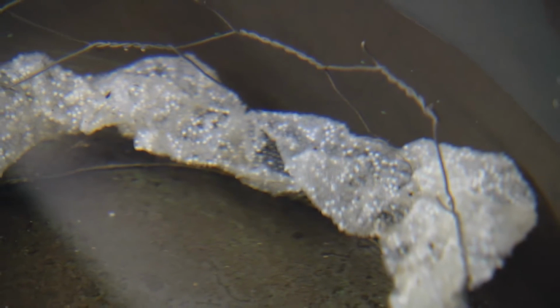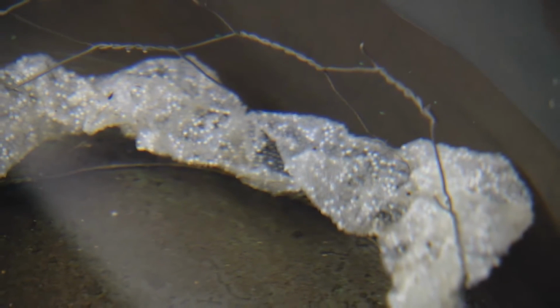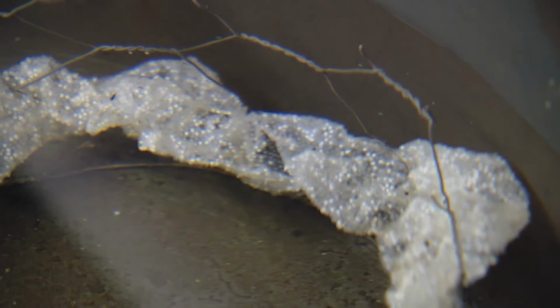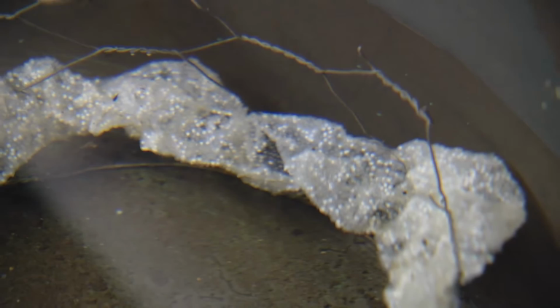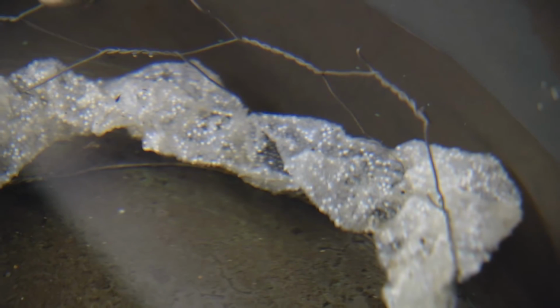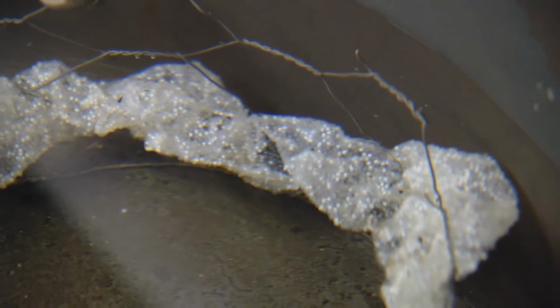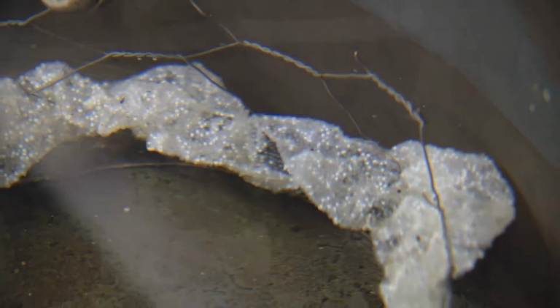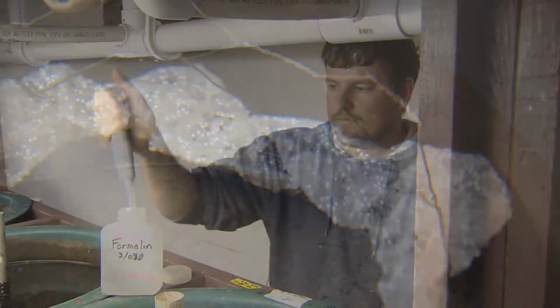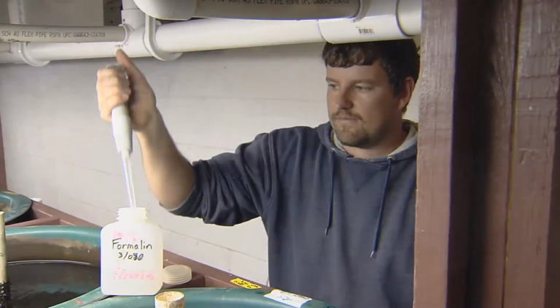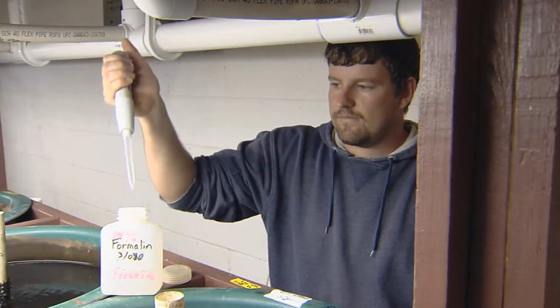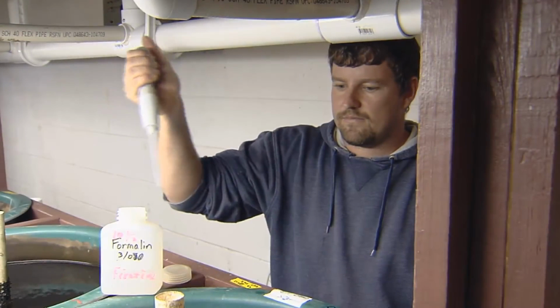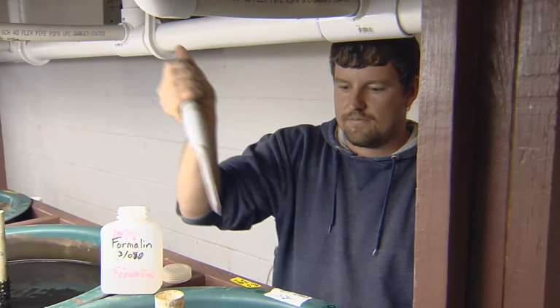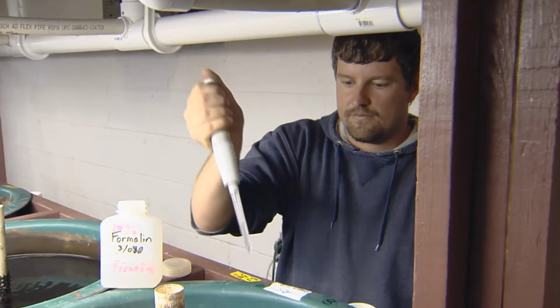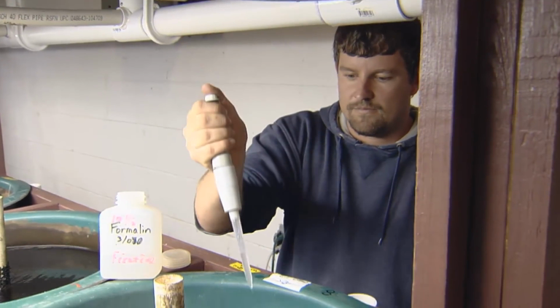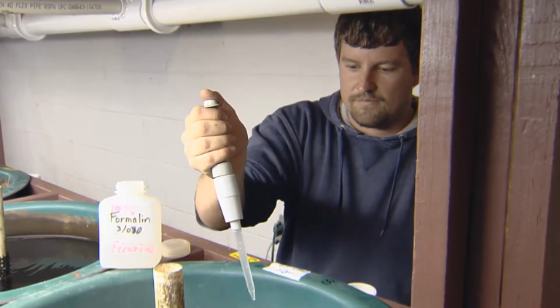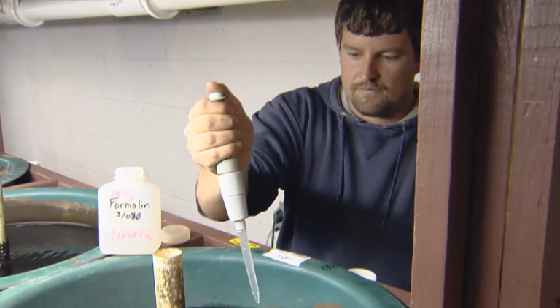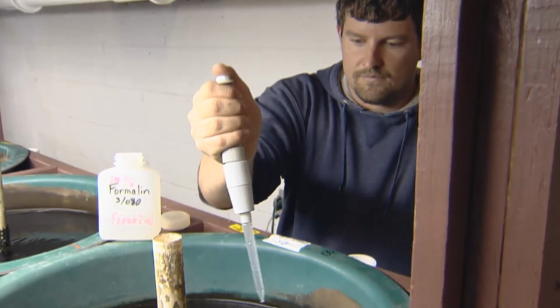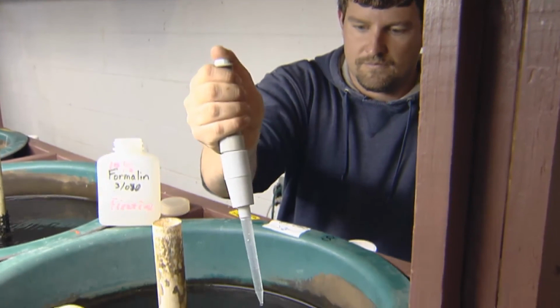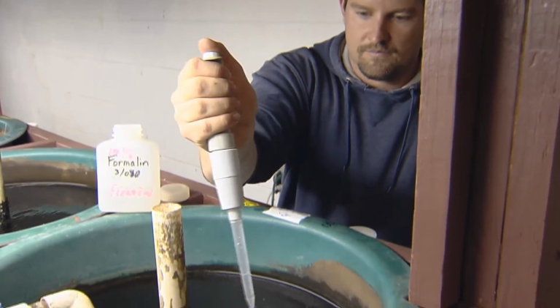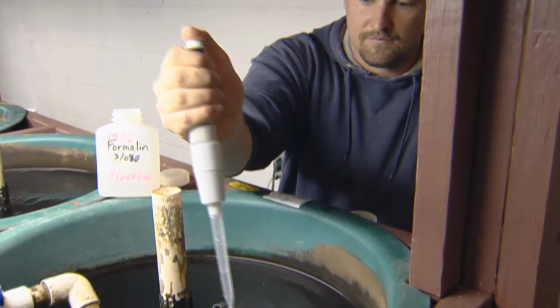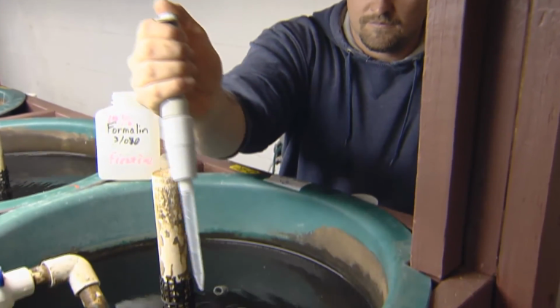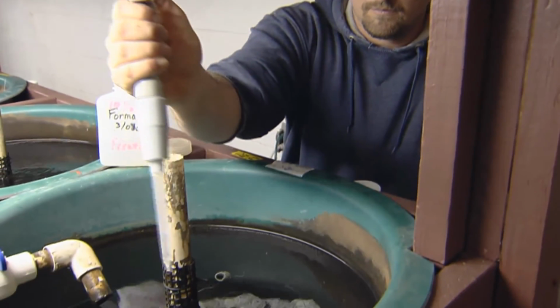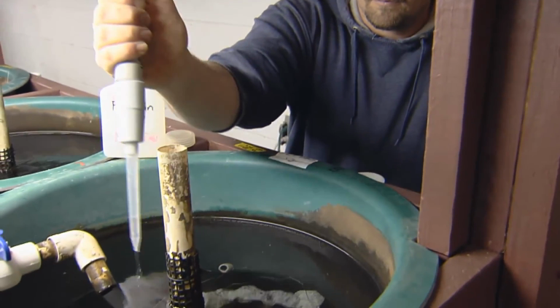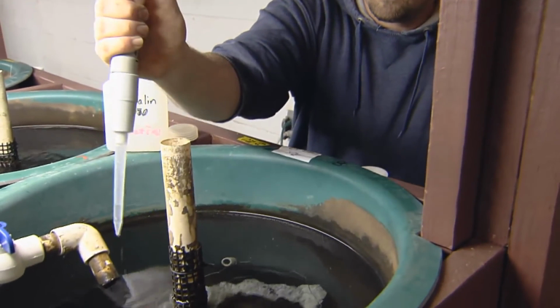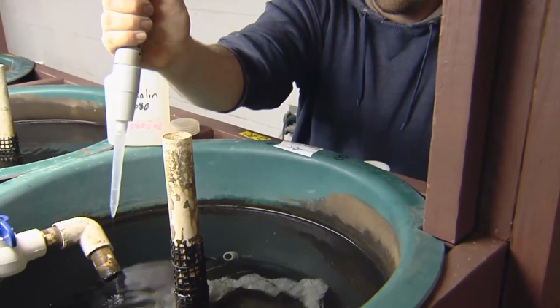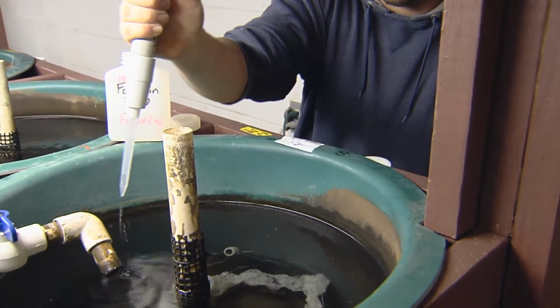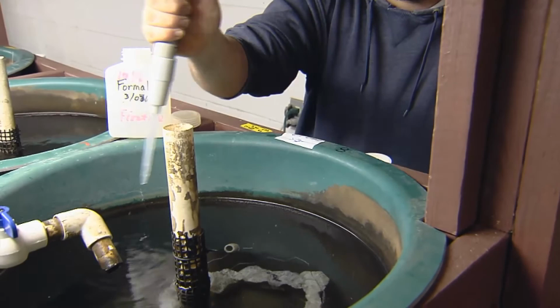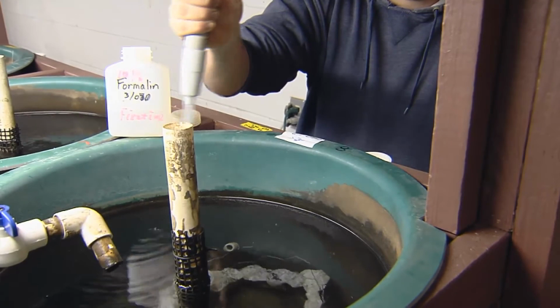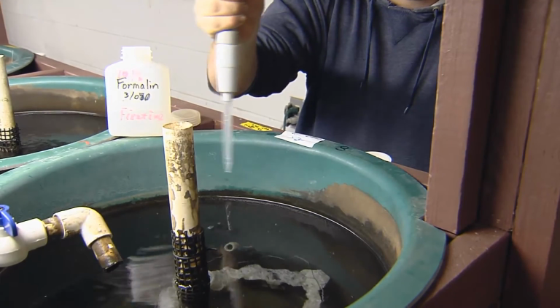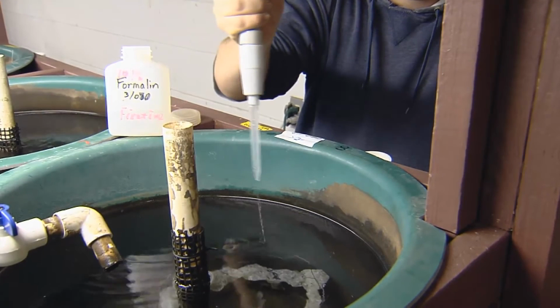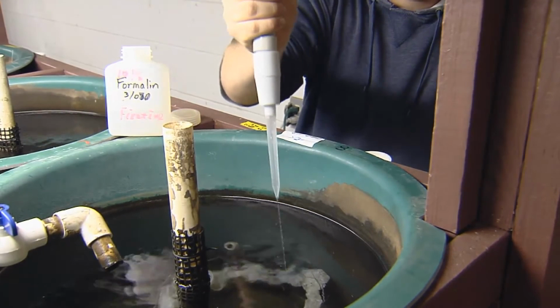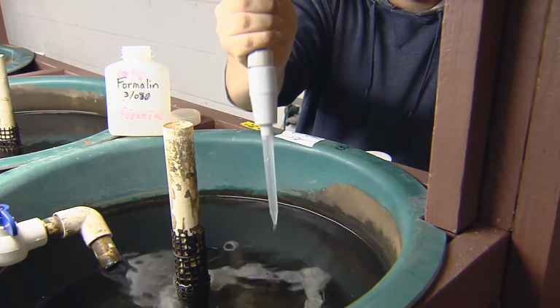This is expected. However, if you notice a white fungus, egg ribbons can be treated daily with formalin to control the fungus.